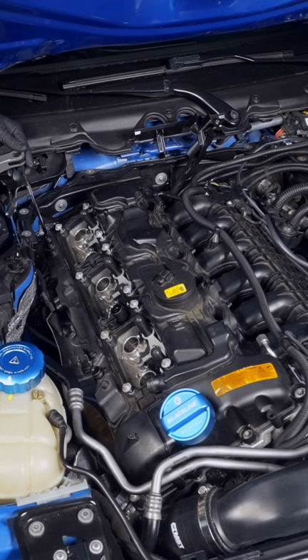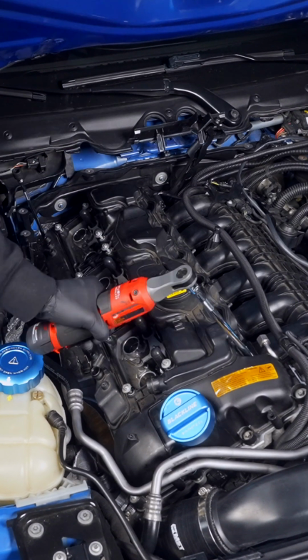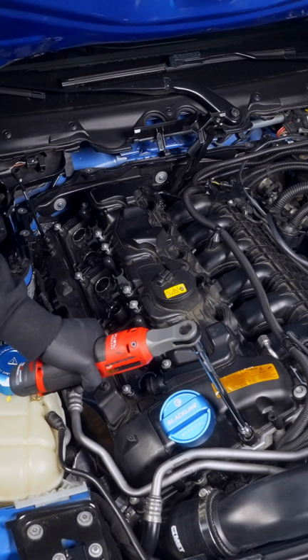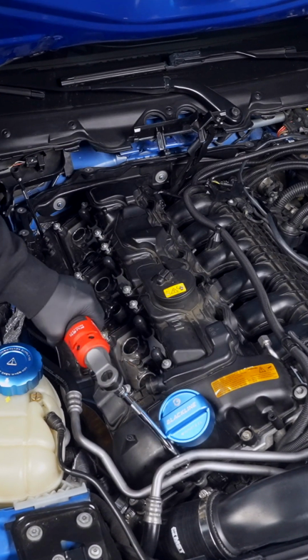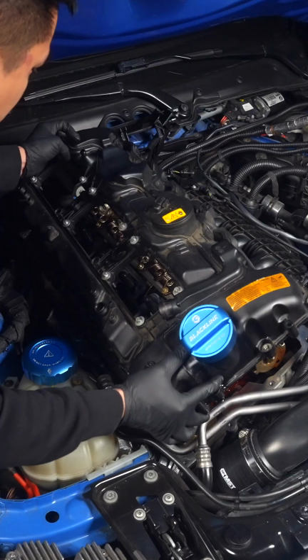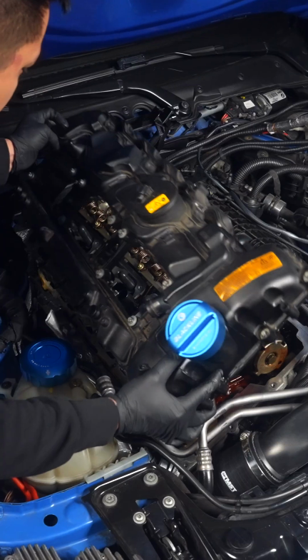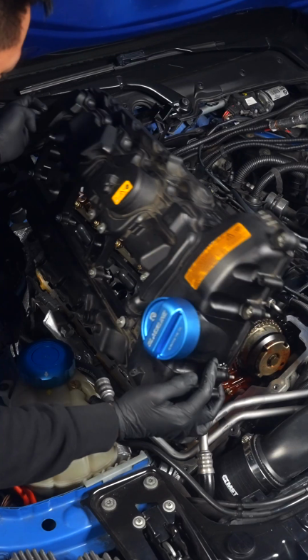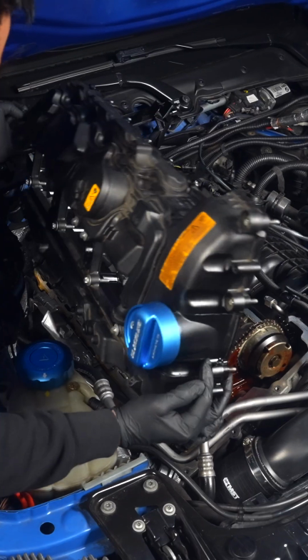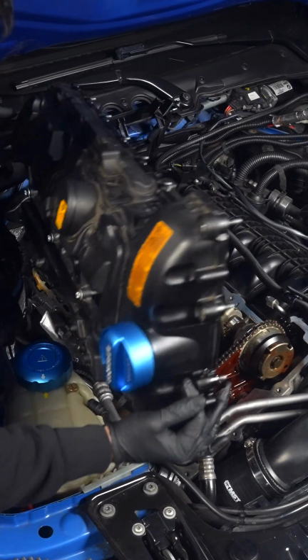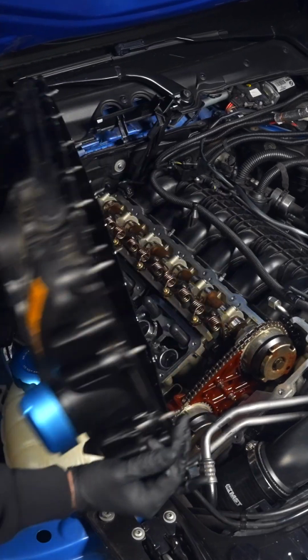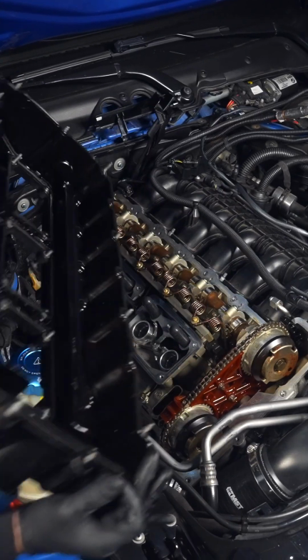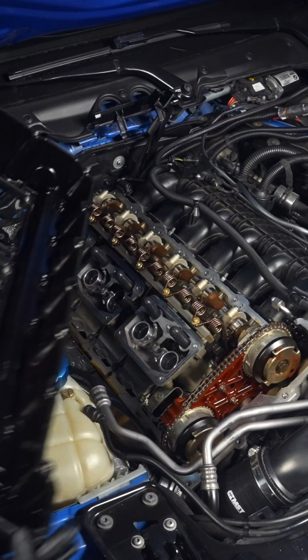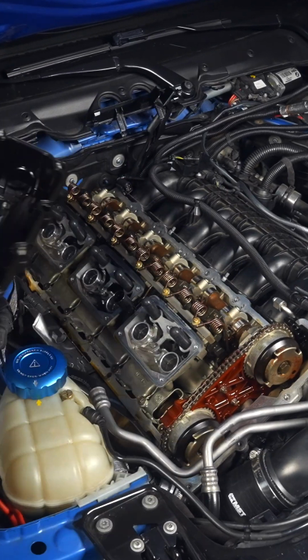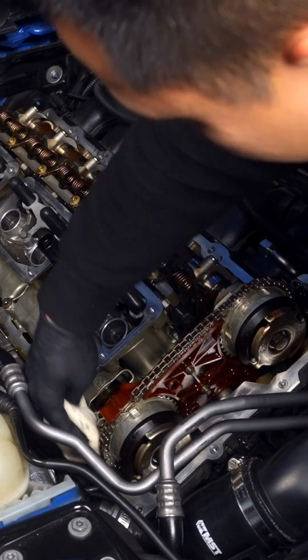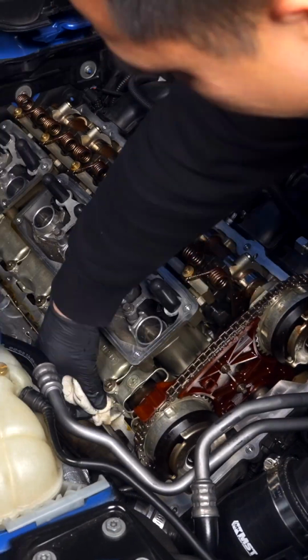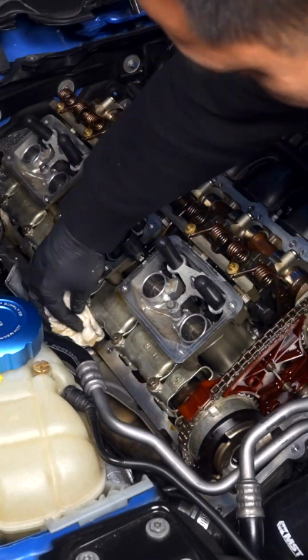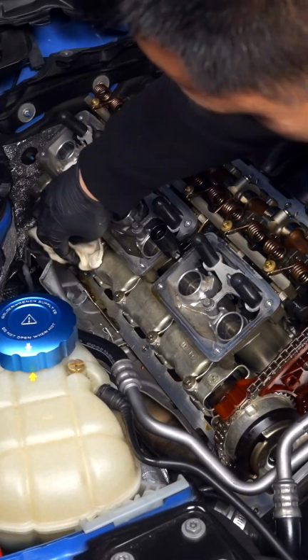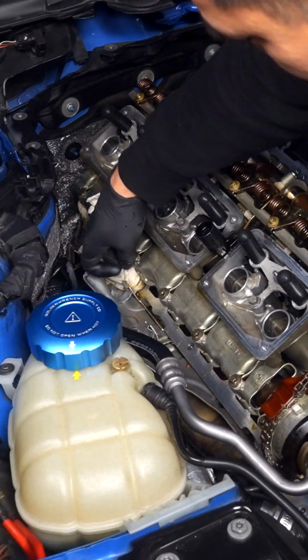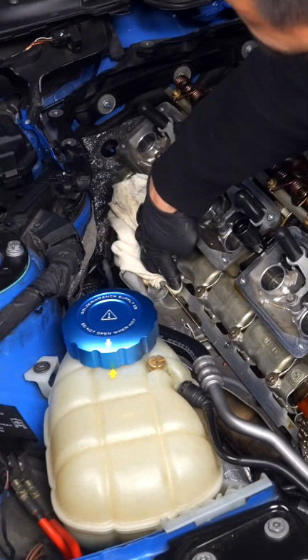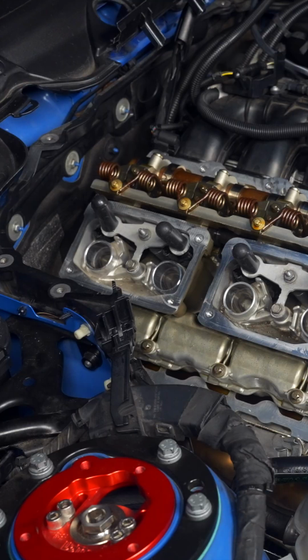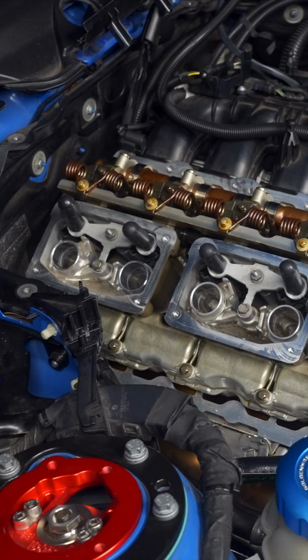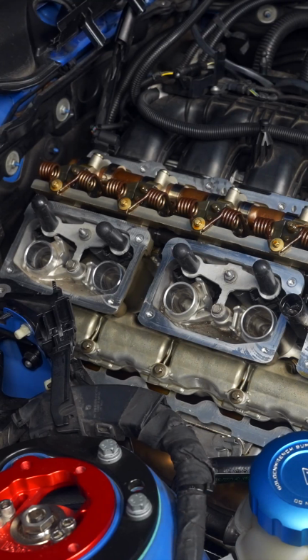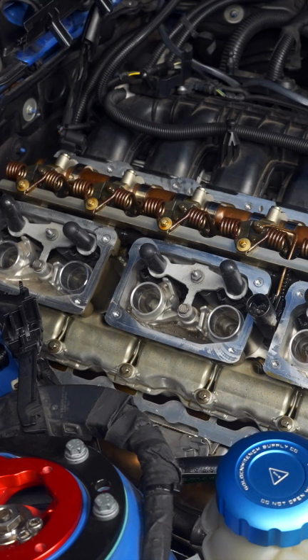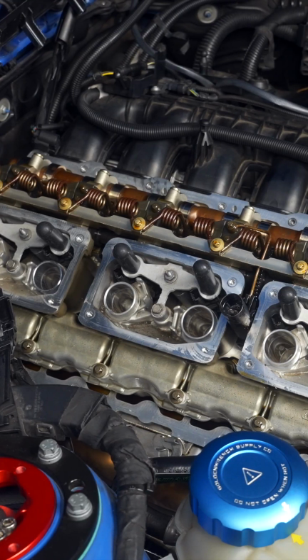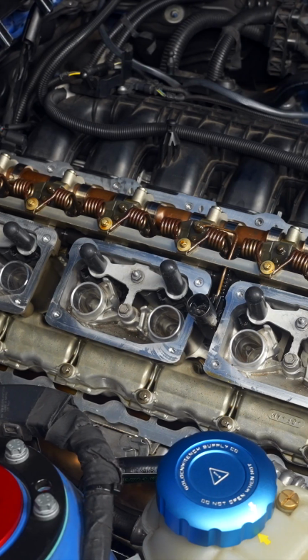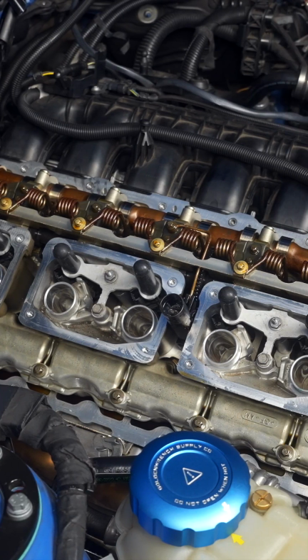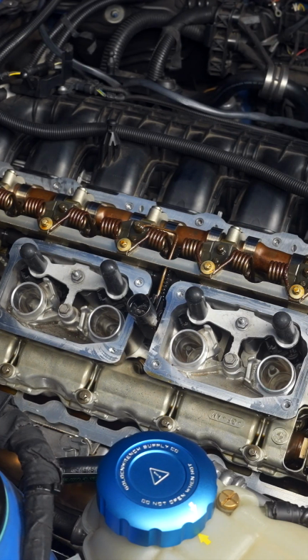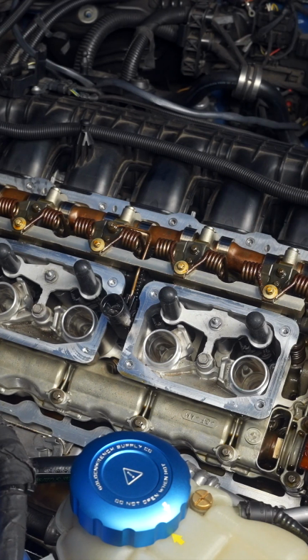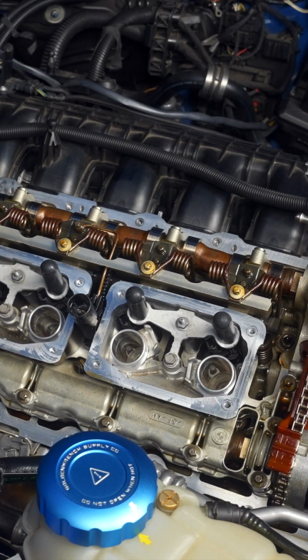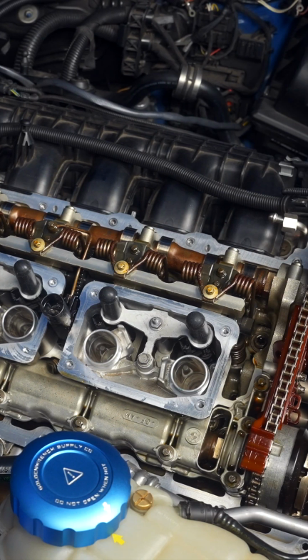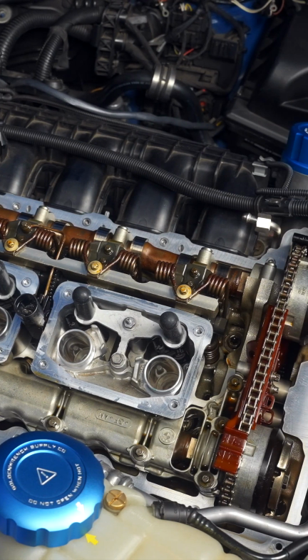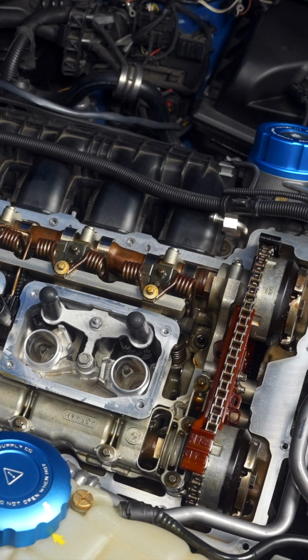To see more valve cover tips, check out my previous videos, and I'll see you in that one.